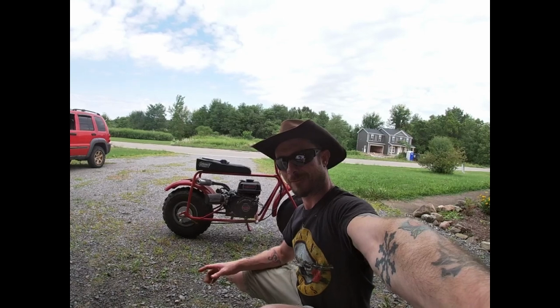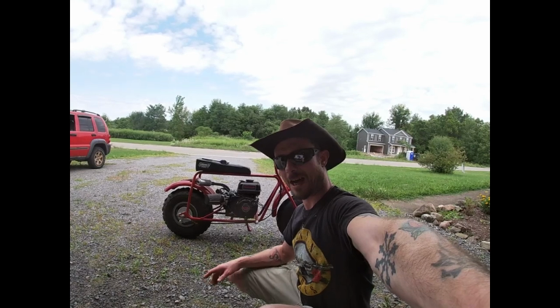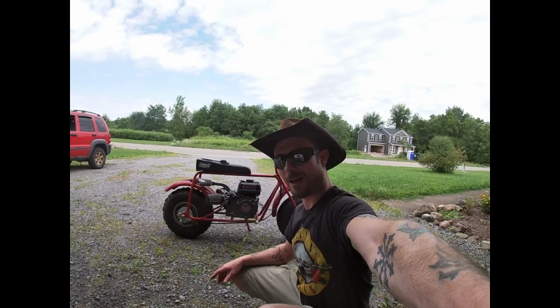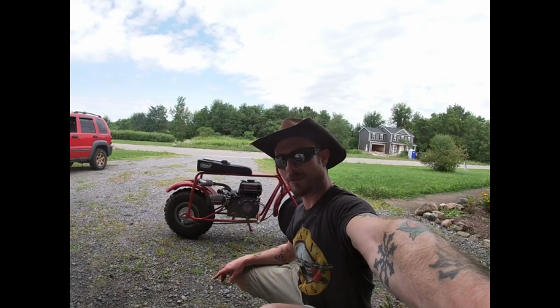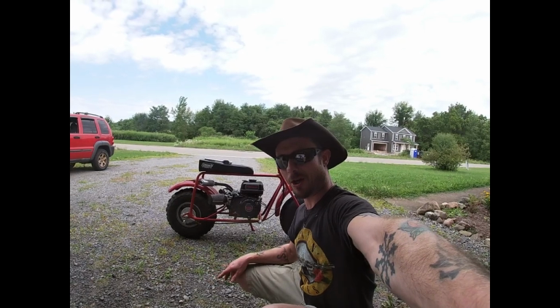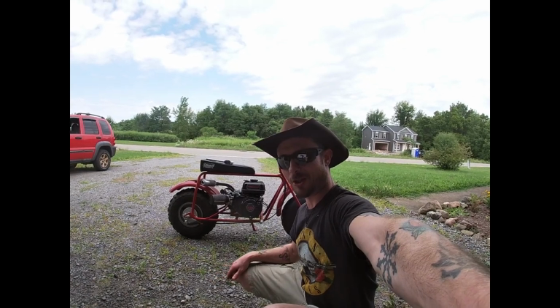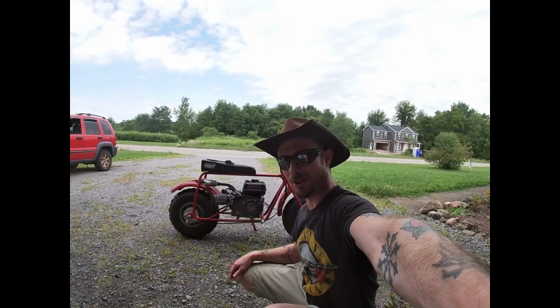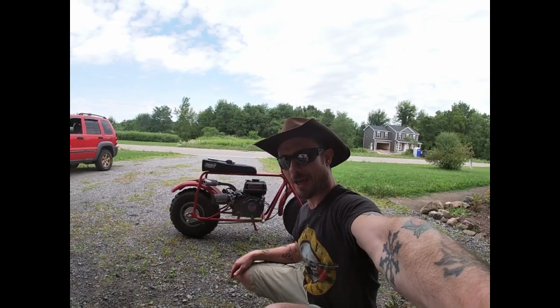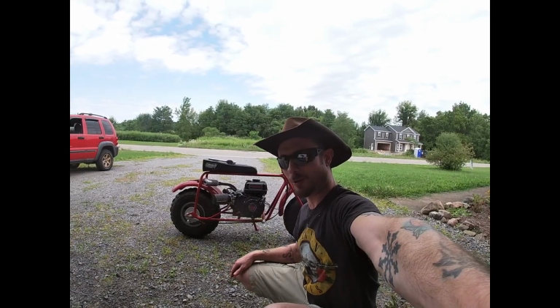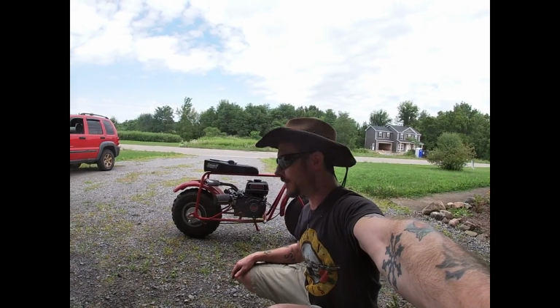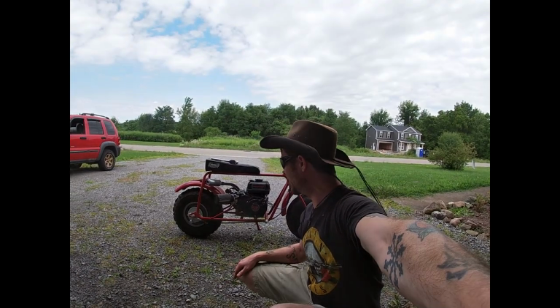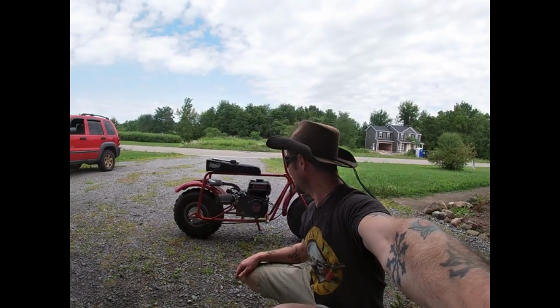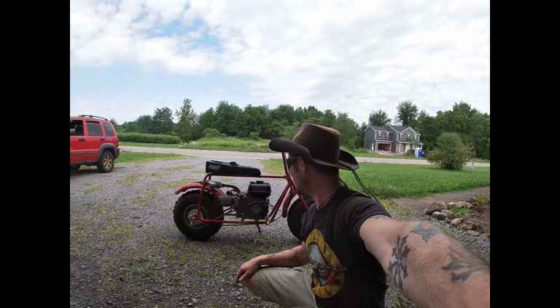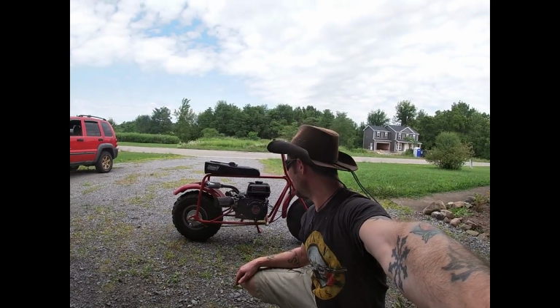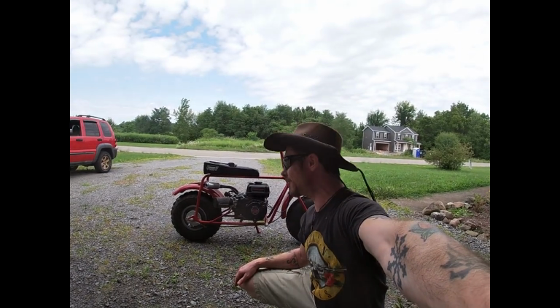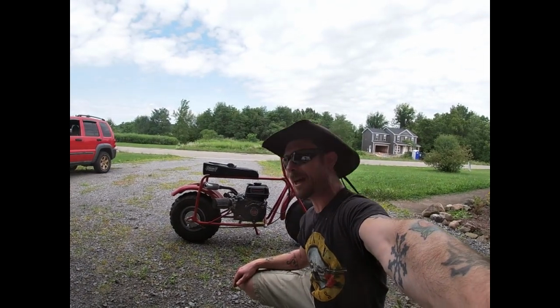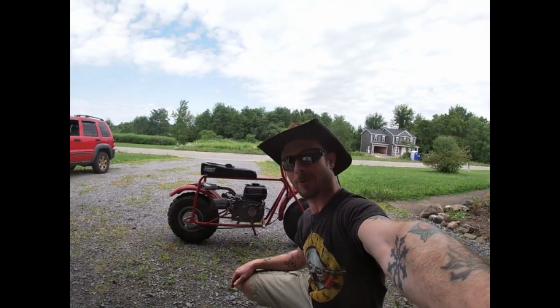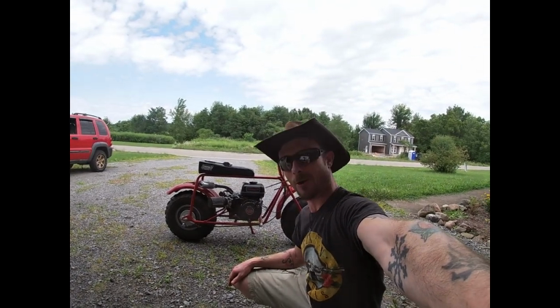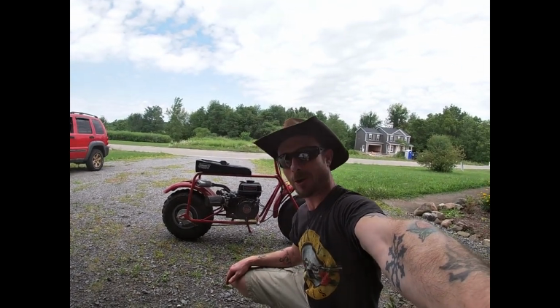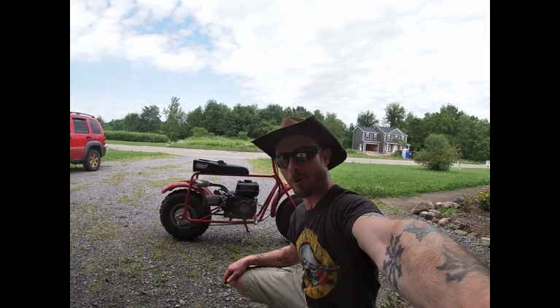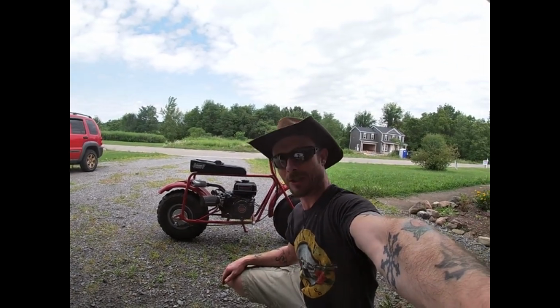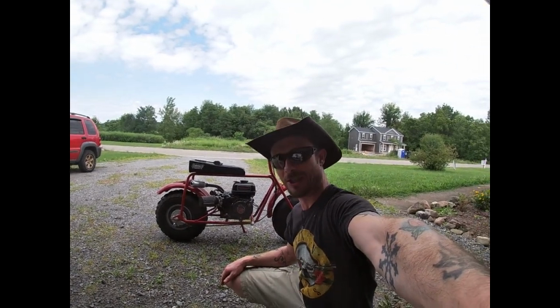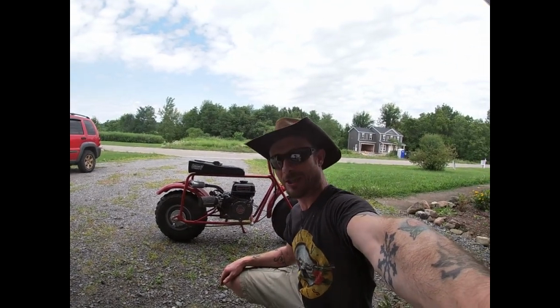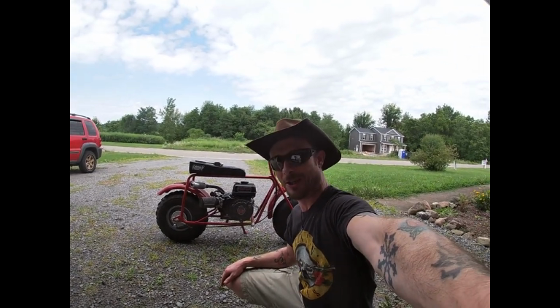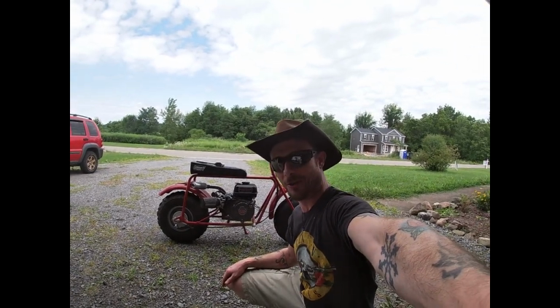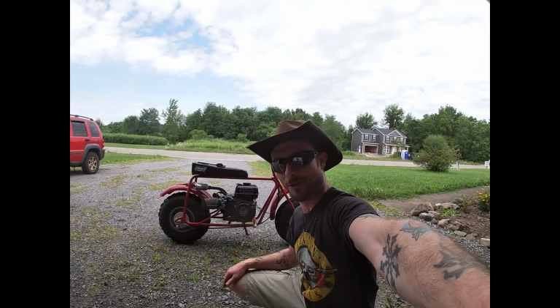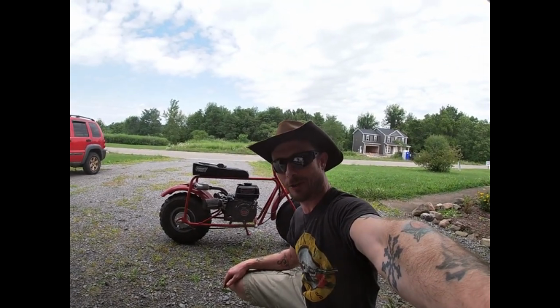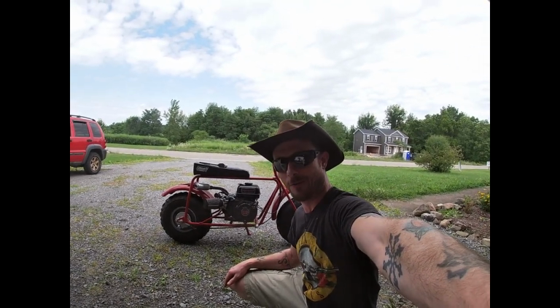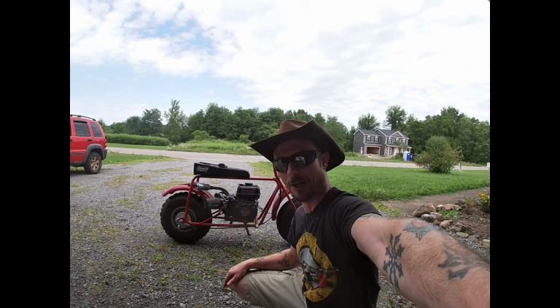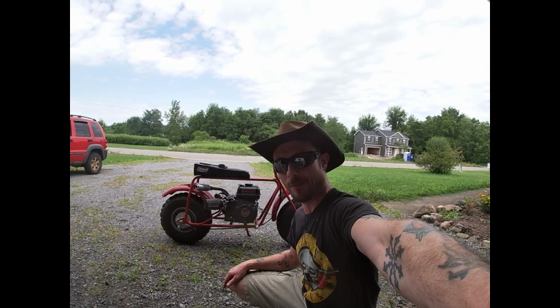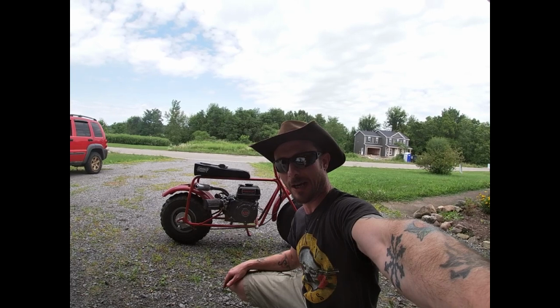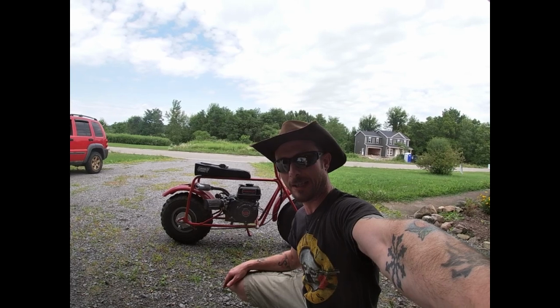Hi, I'm Josh, and today we're going to be putting a rear rack on our Coleman CT200U minibike.